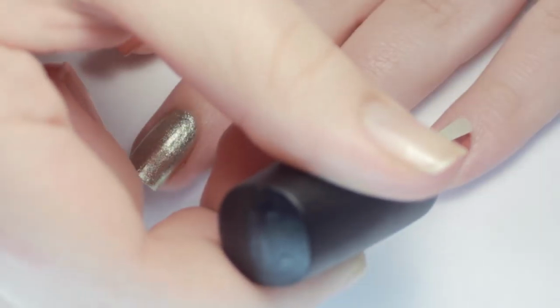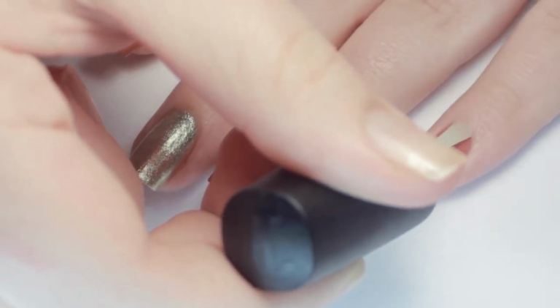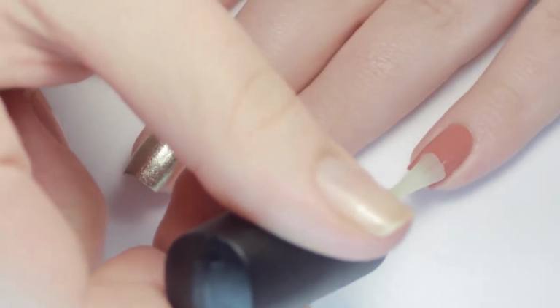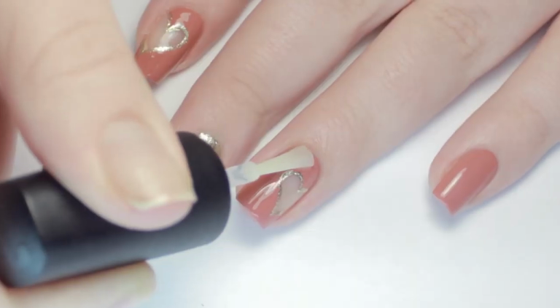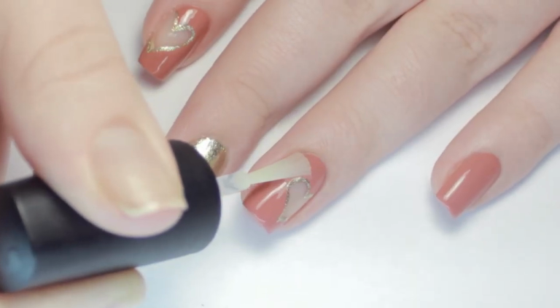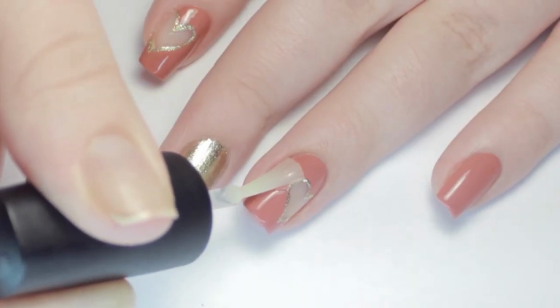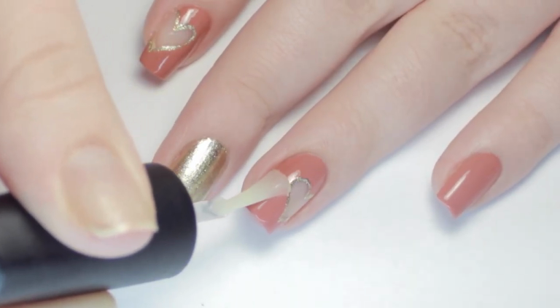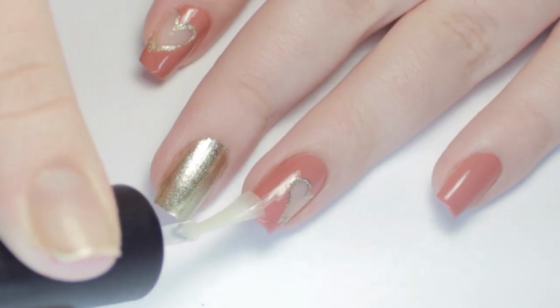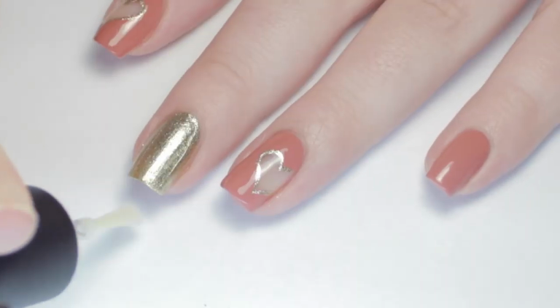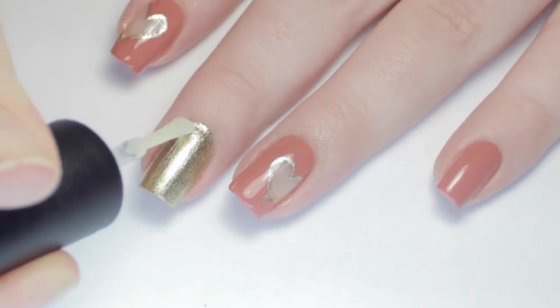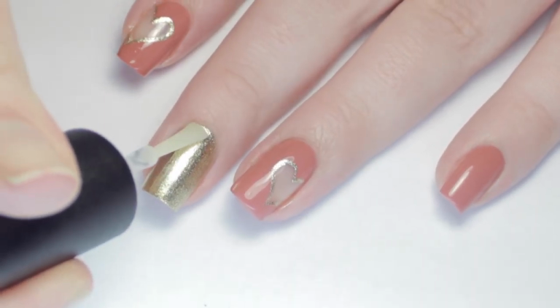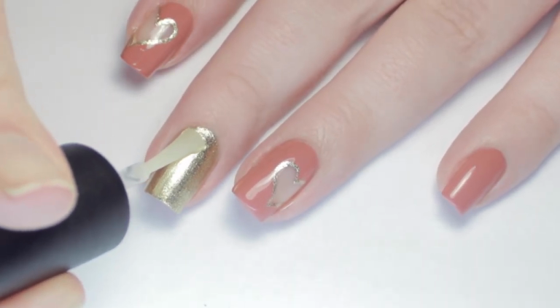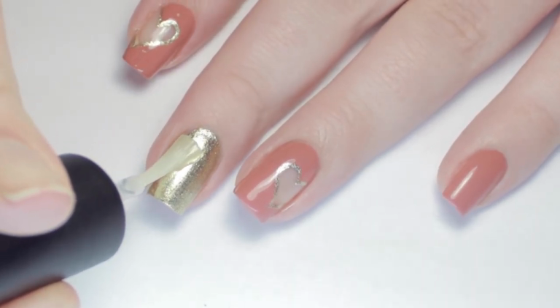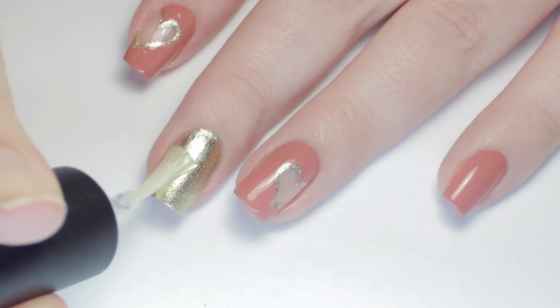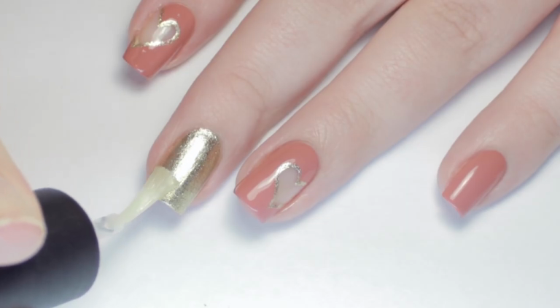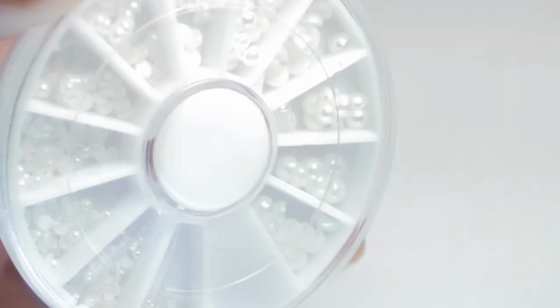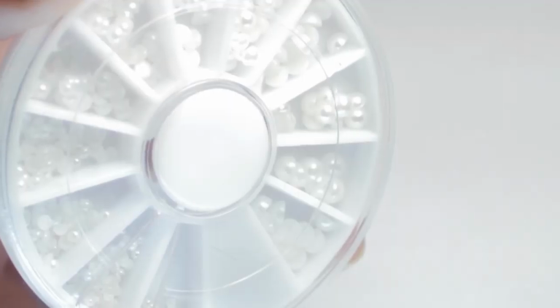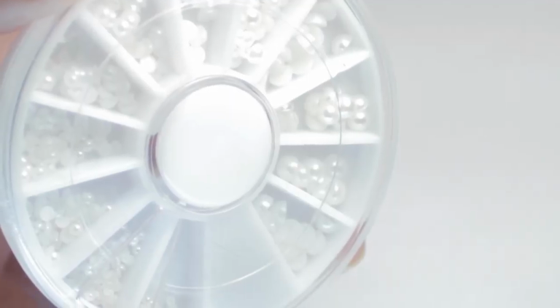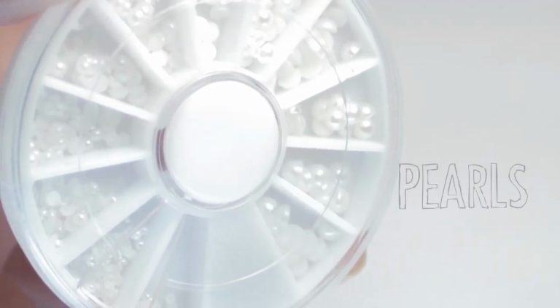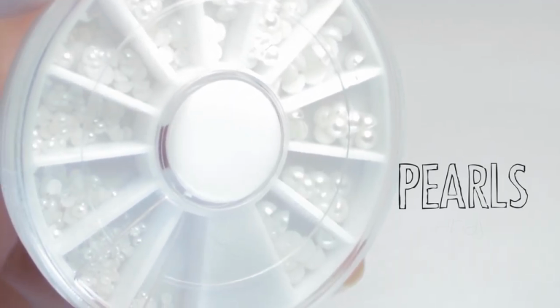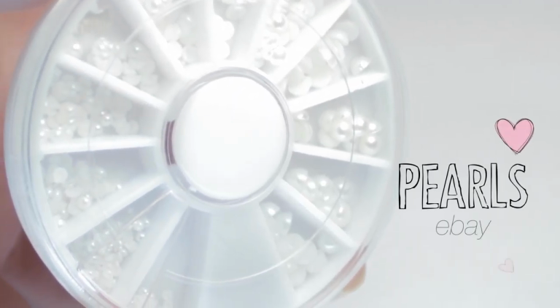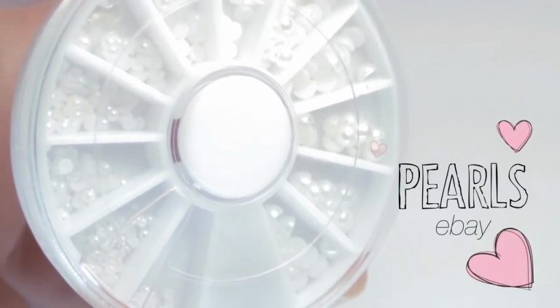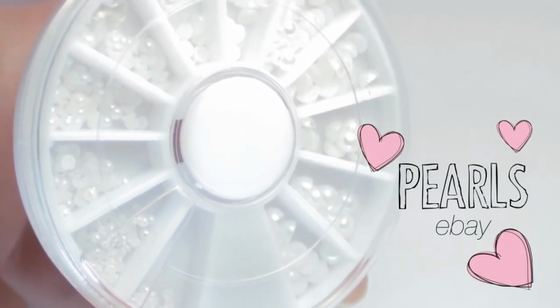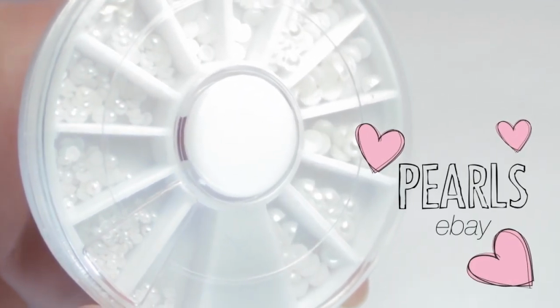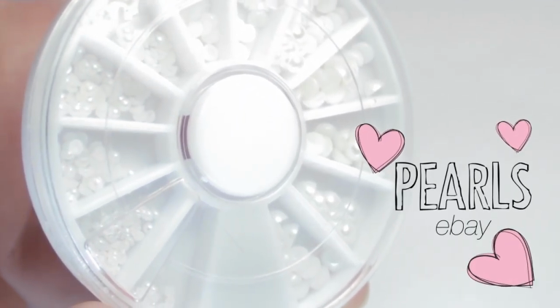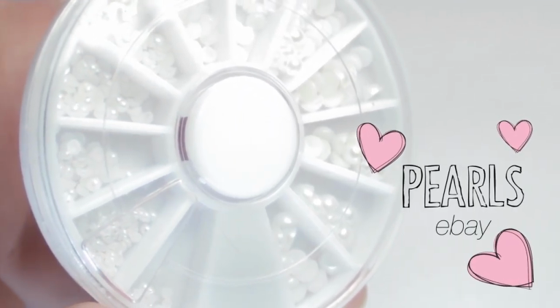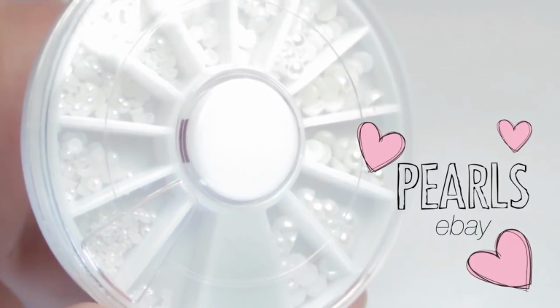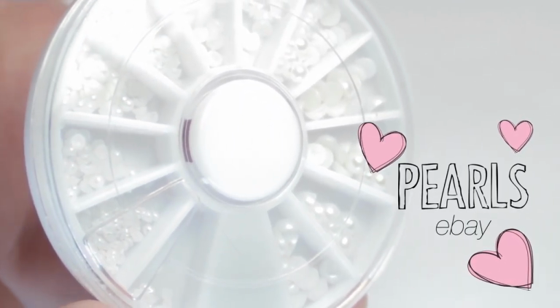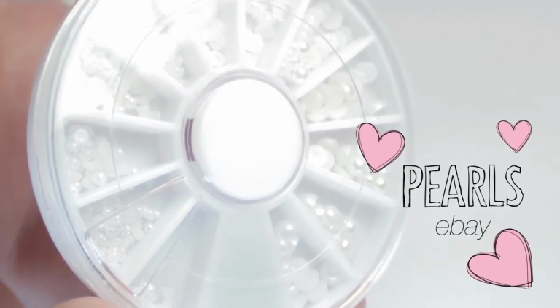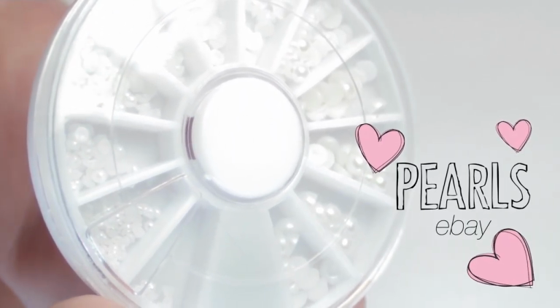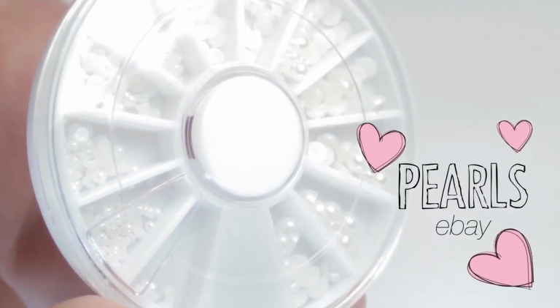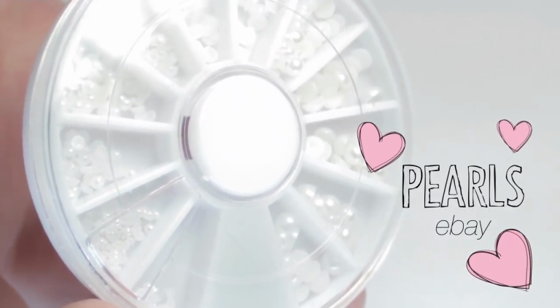I let everything dry and applied a layer of topcoat. Lastly, I added some 3D decor to each nail.